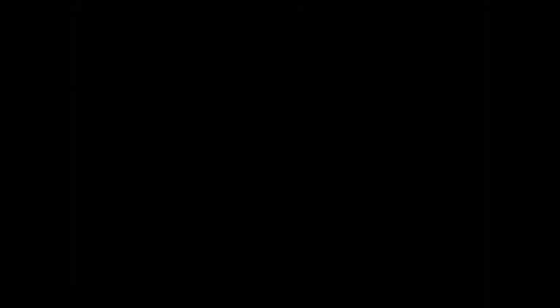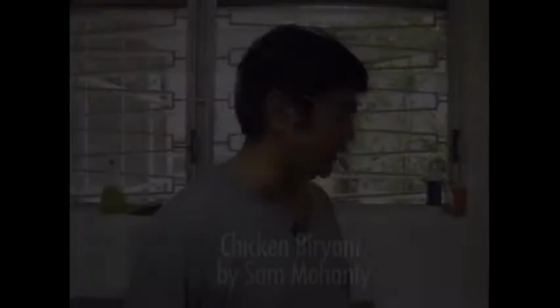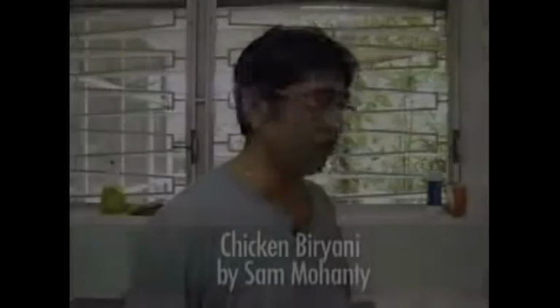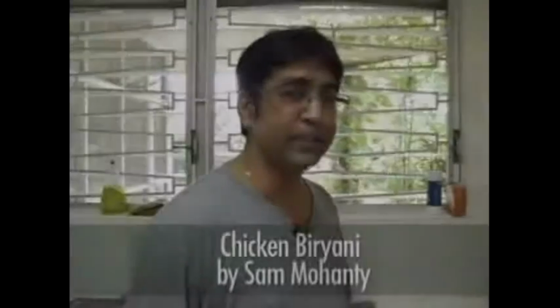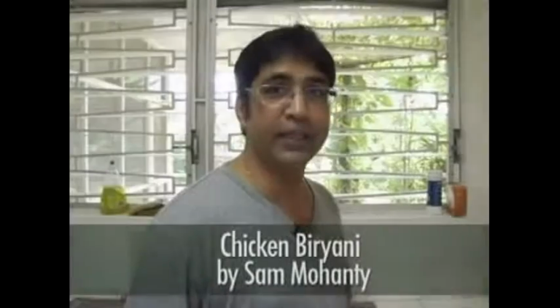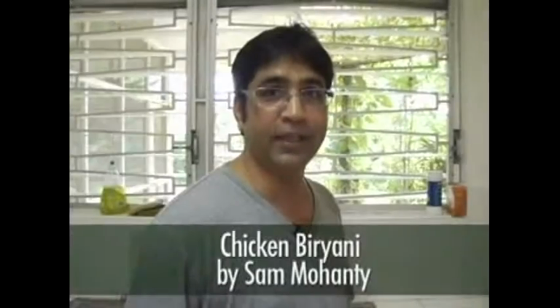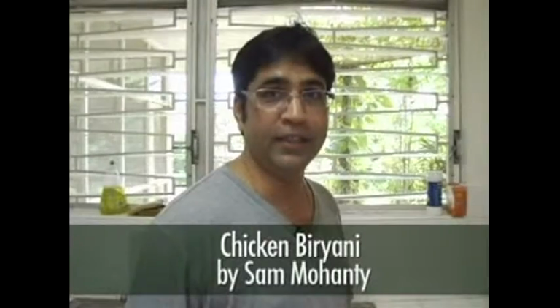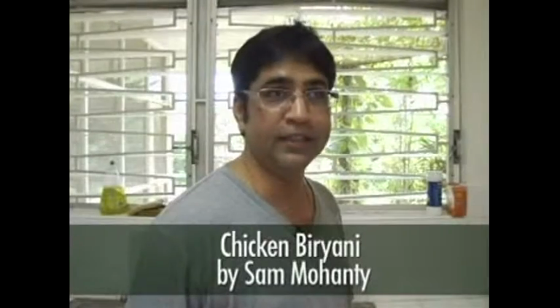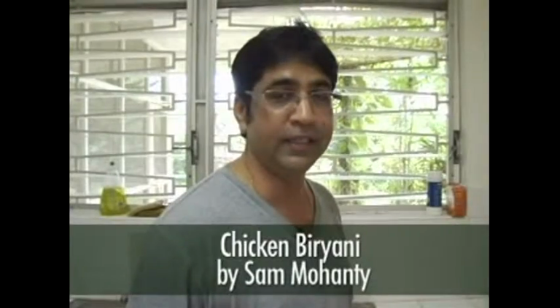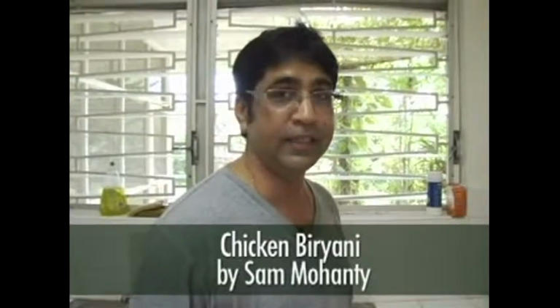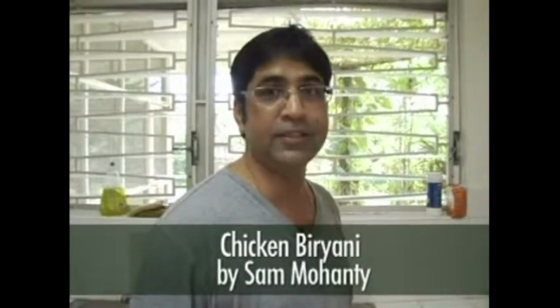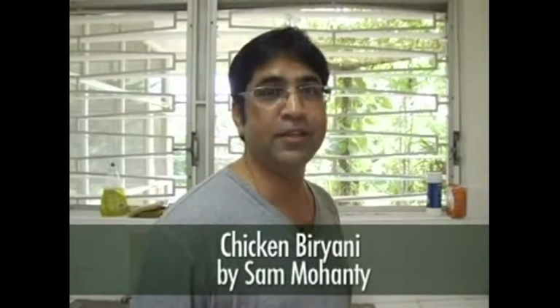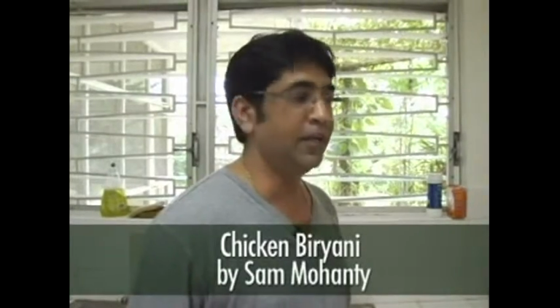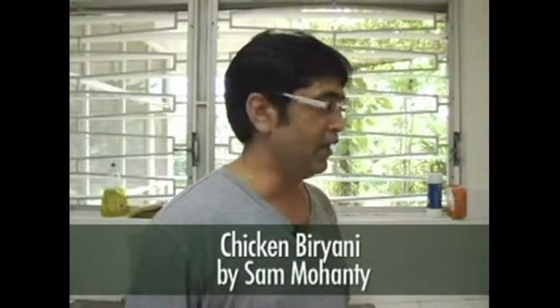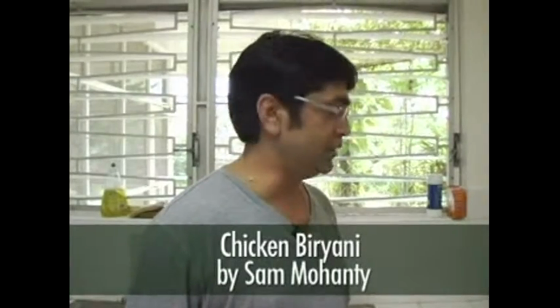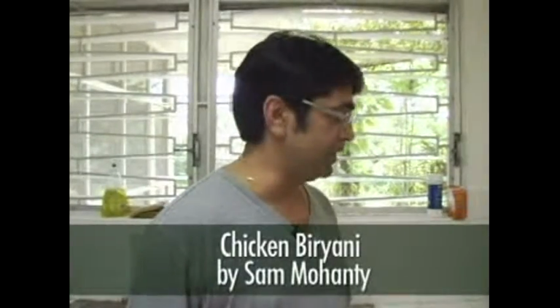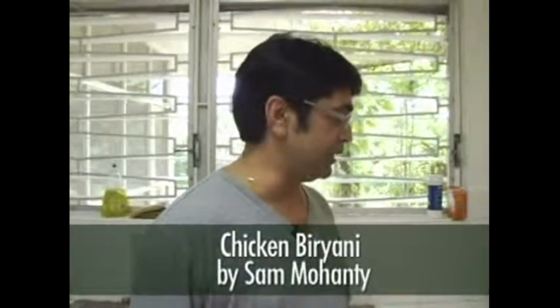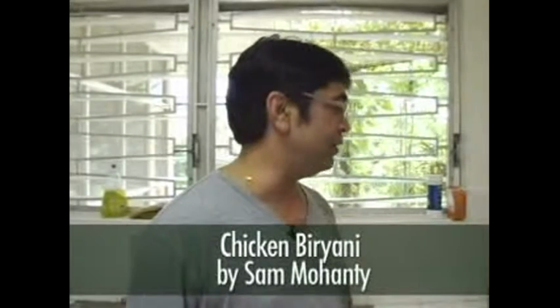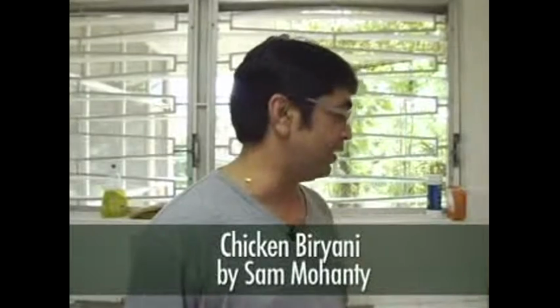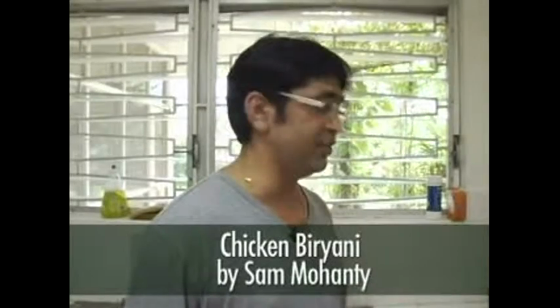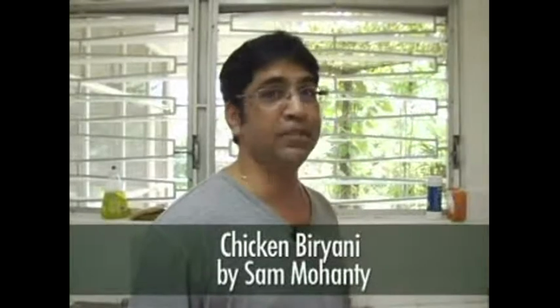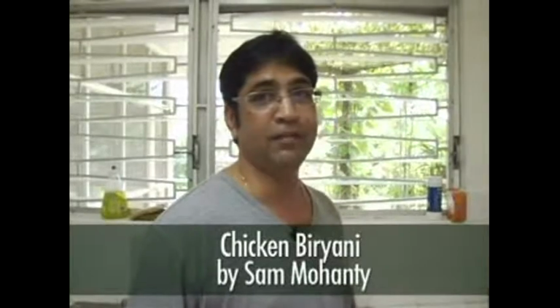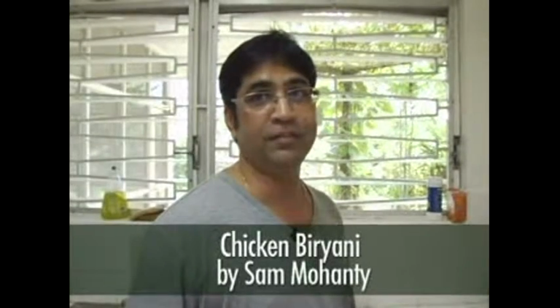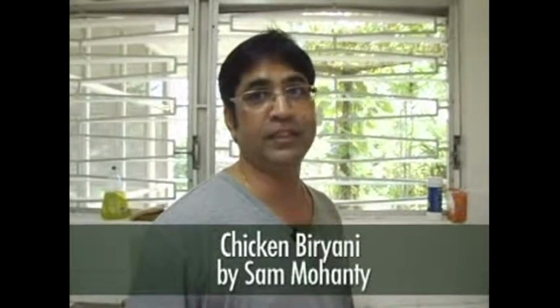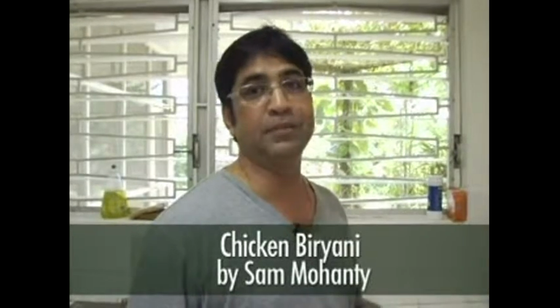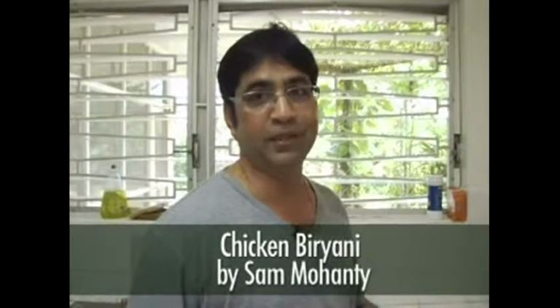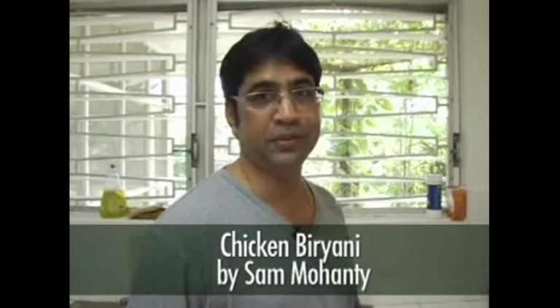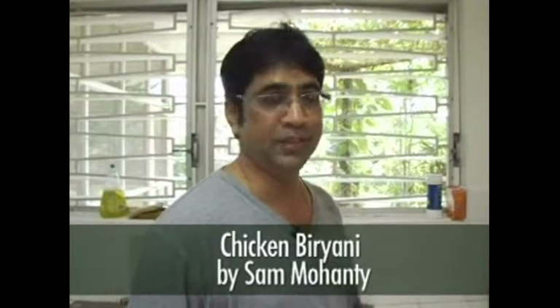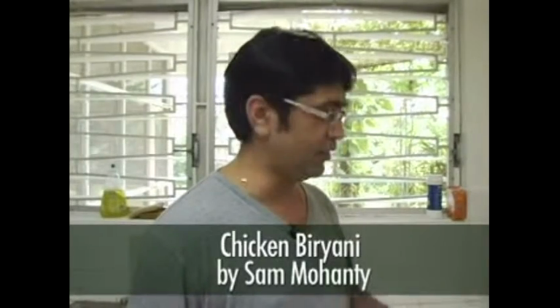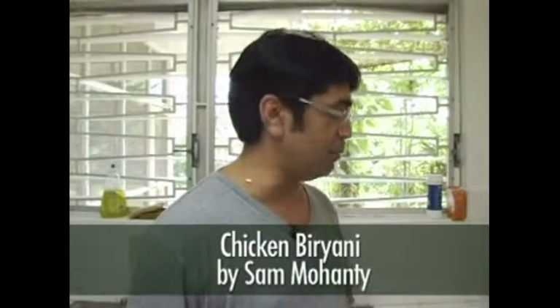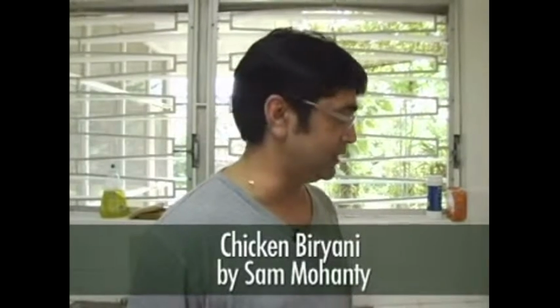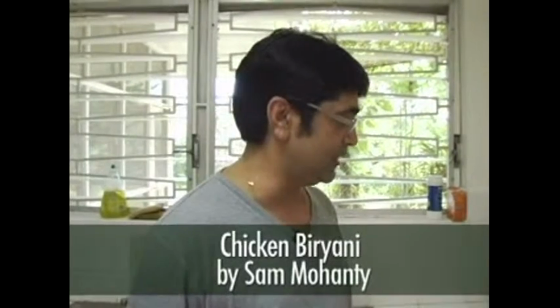This is called chicken biryani. It is an Indian dish, but this is a very simplified version of chicken biryani, which is a very complex dish.